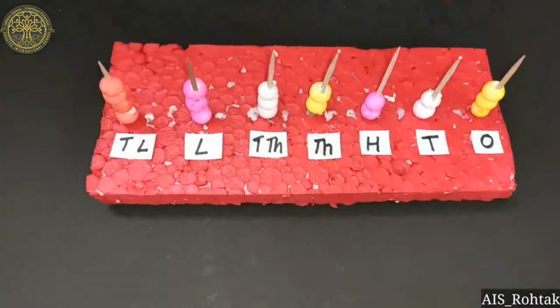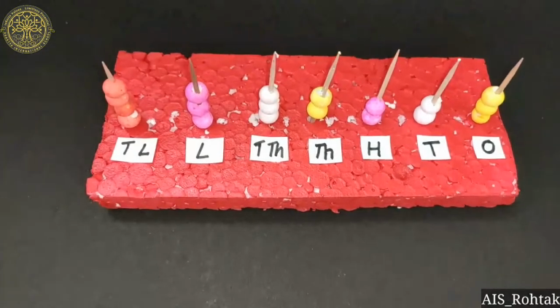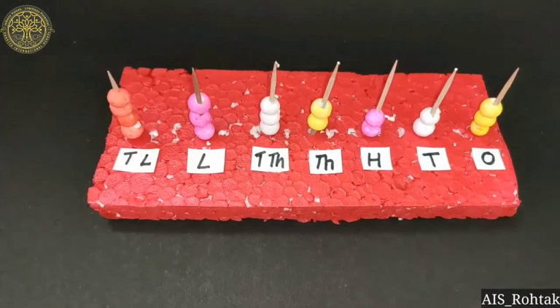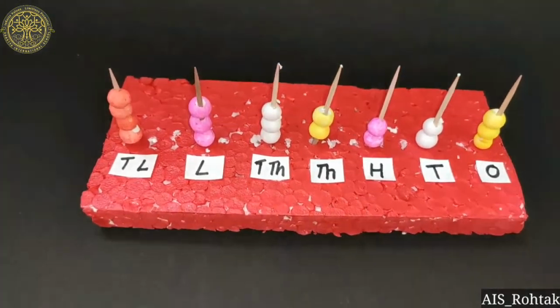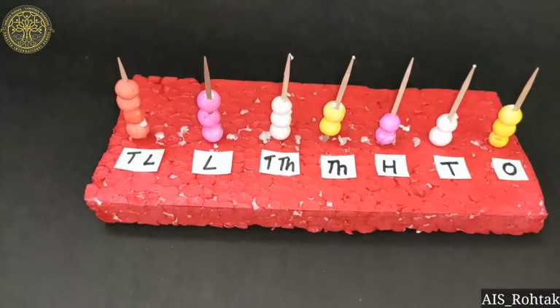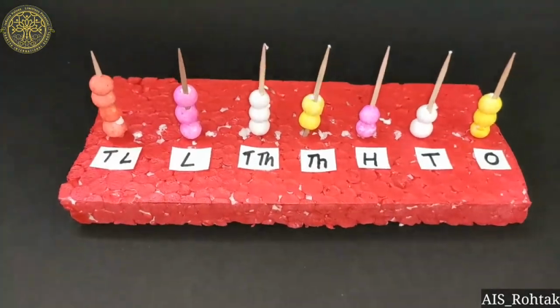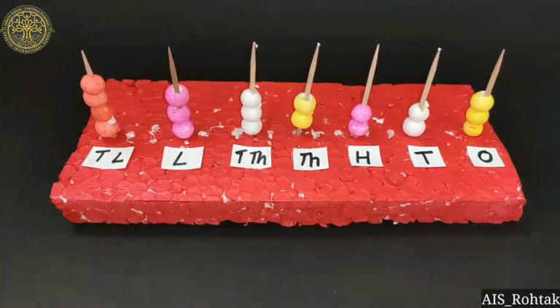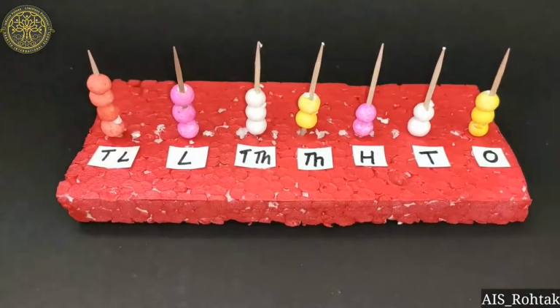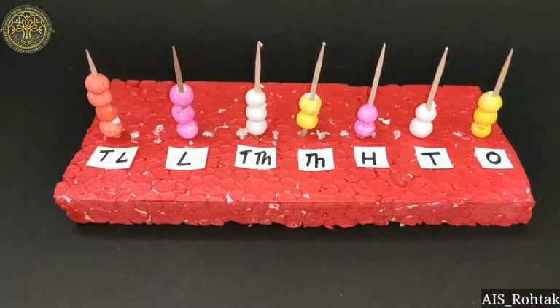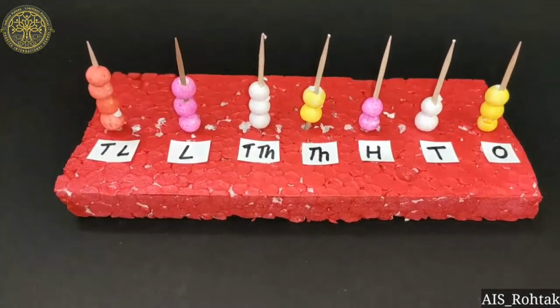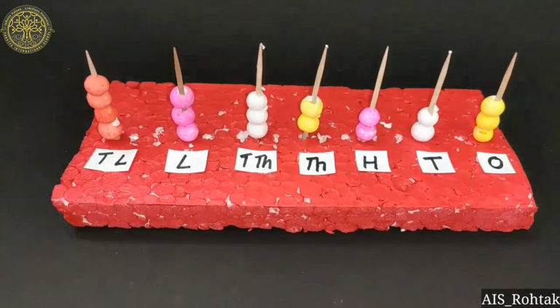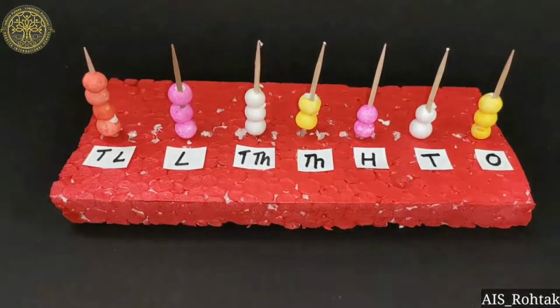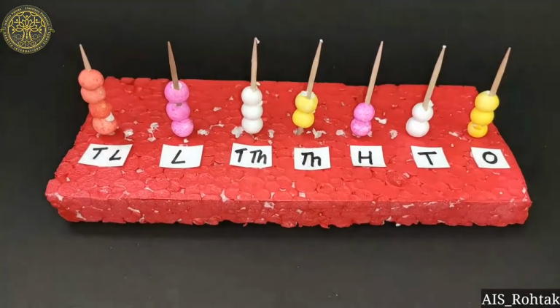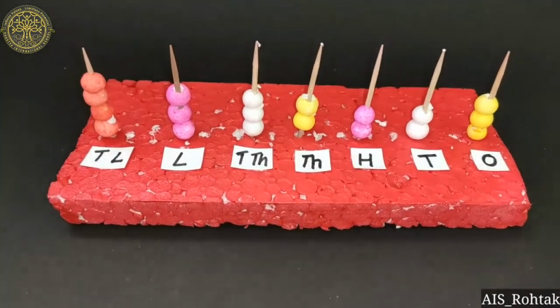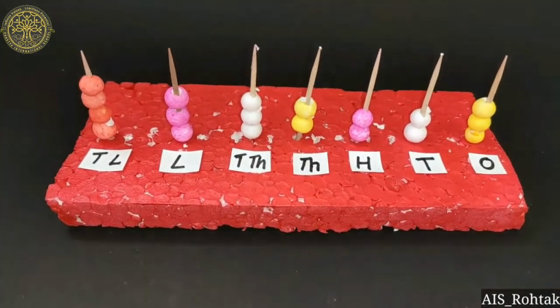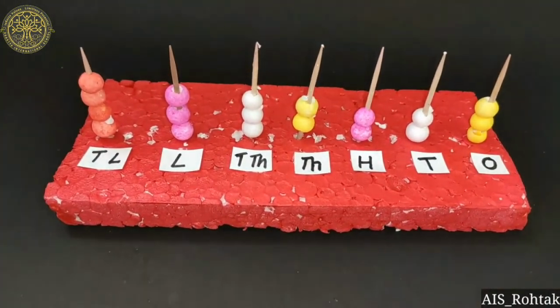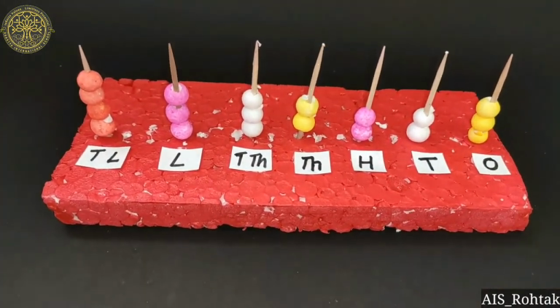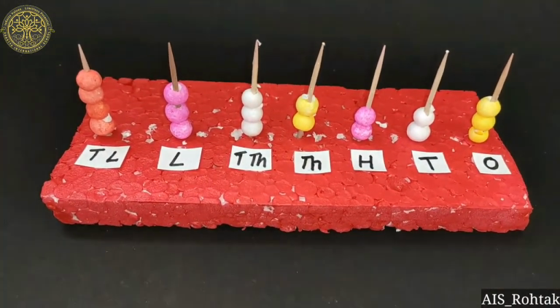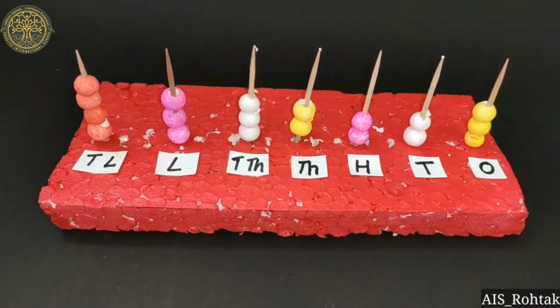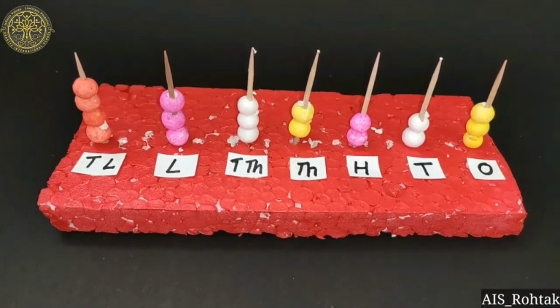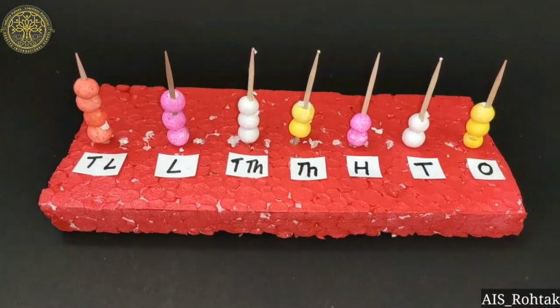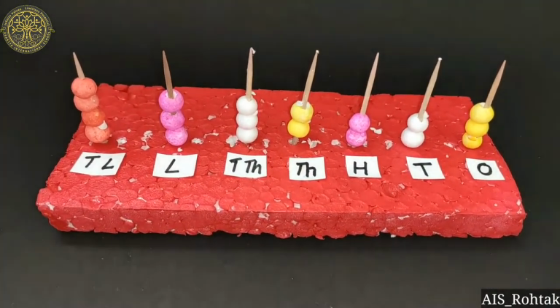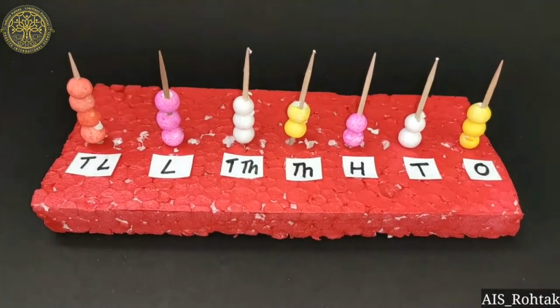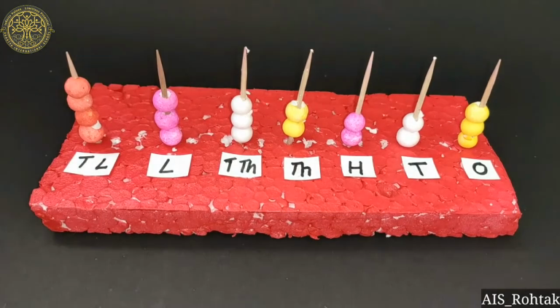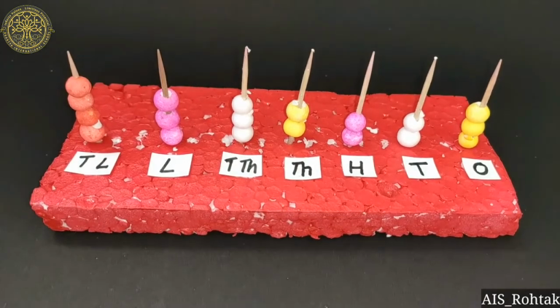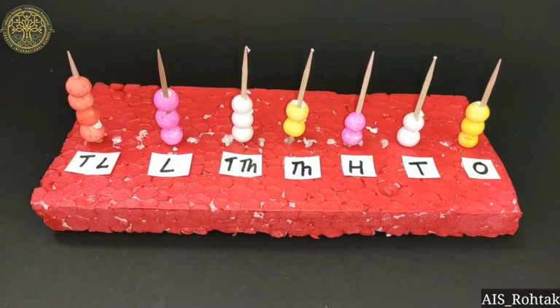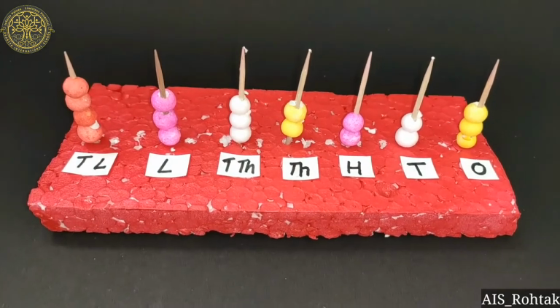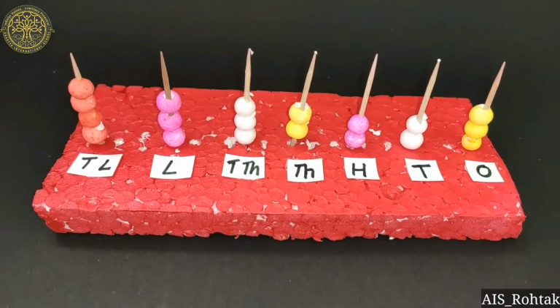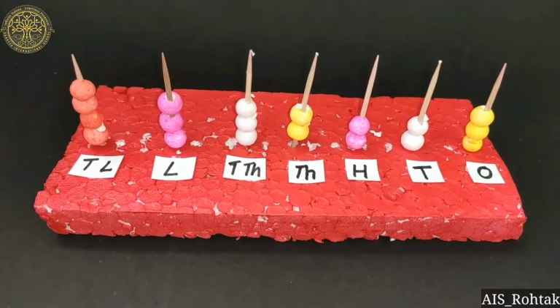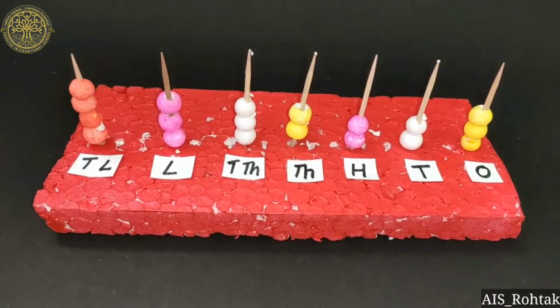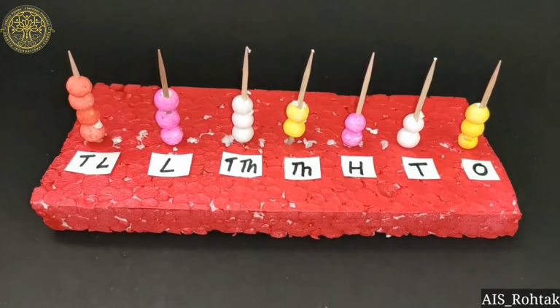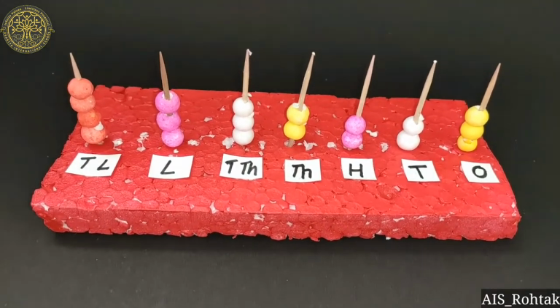I hope you learnt the abacus. See you in the next video. Till then, stay safe. Bye-bye kids.